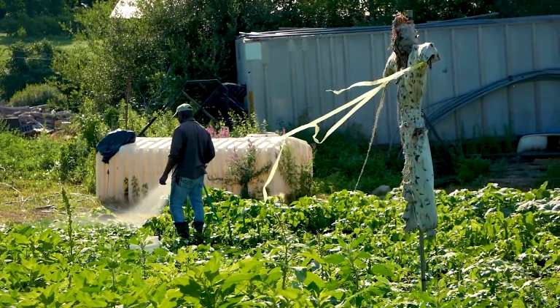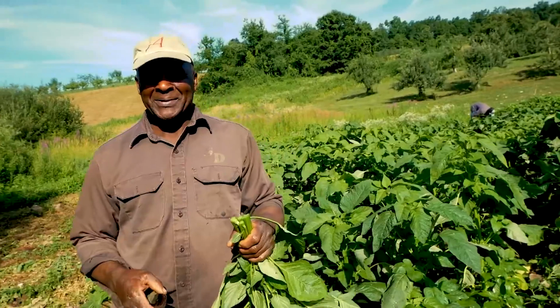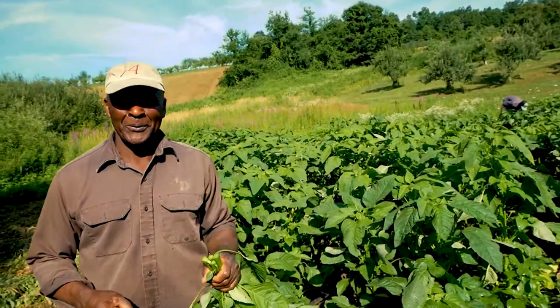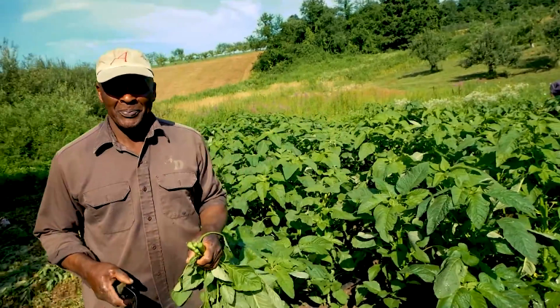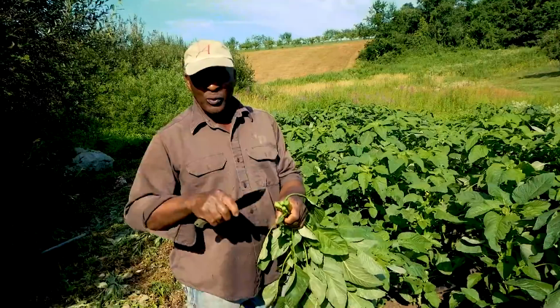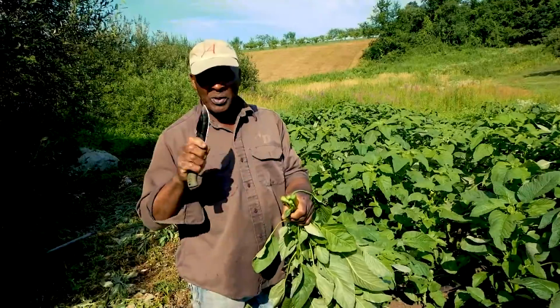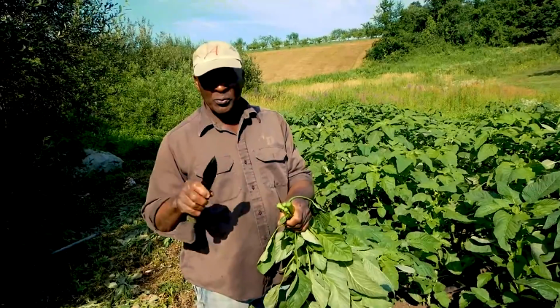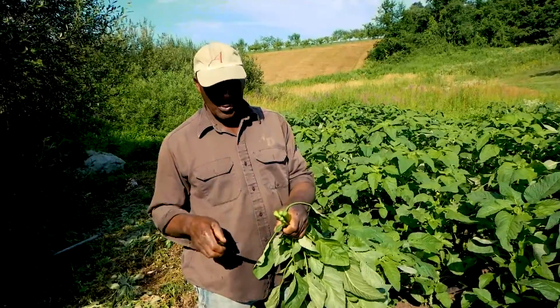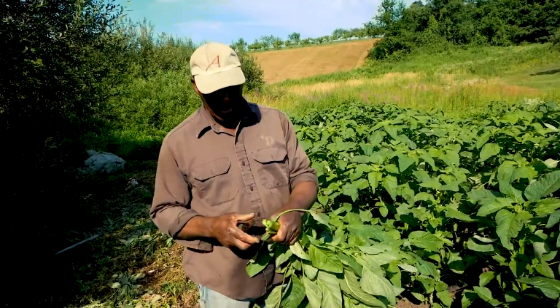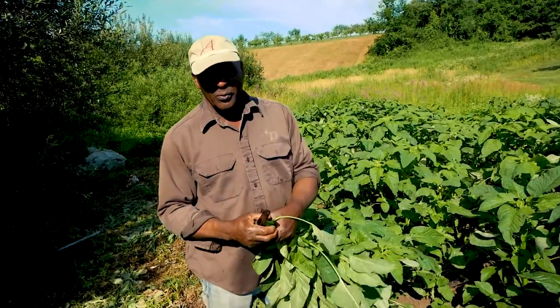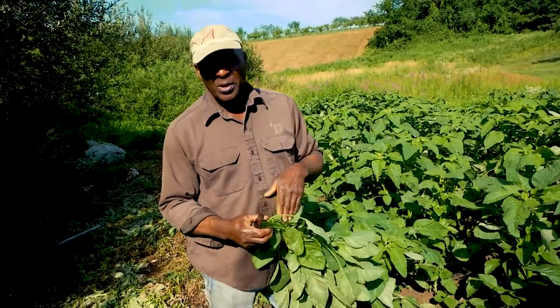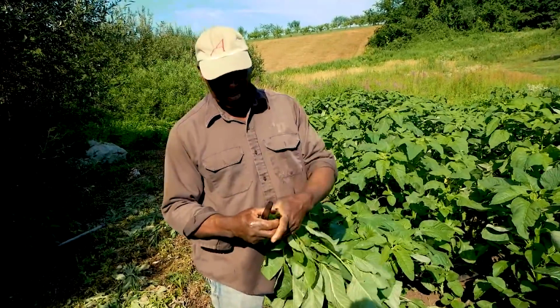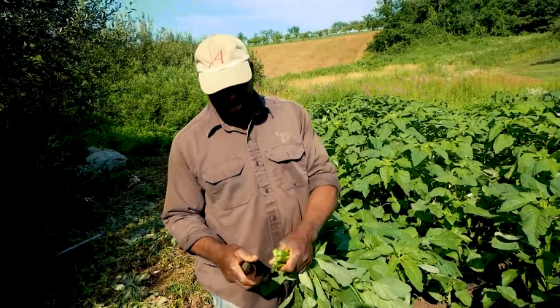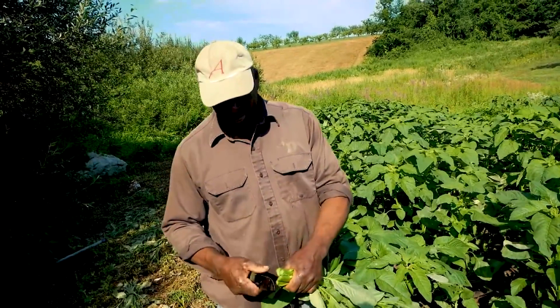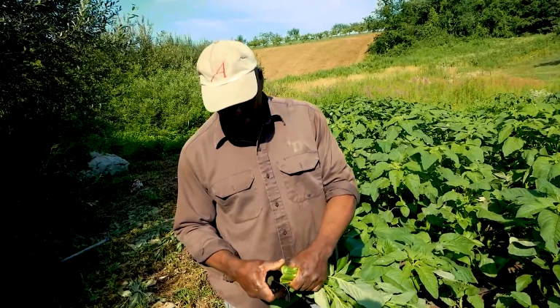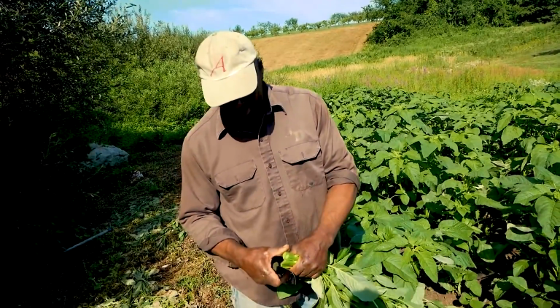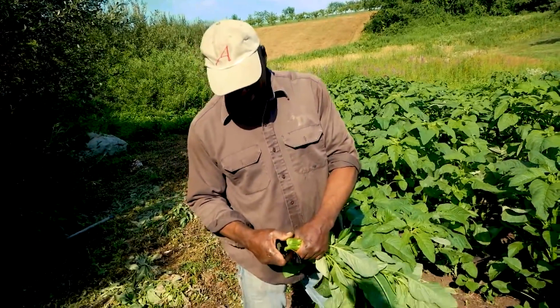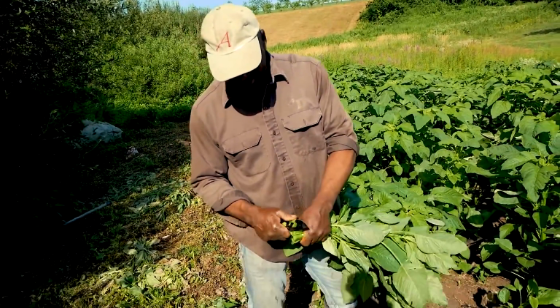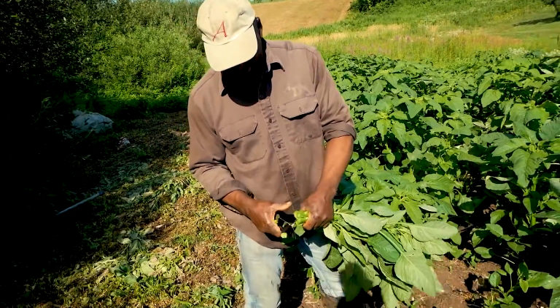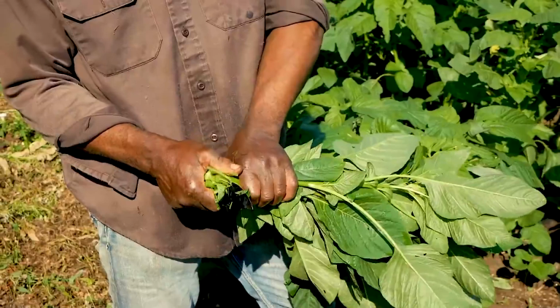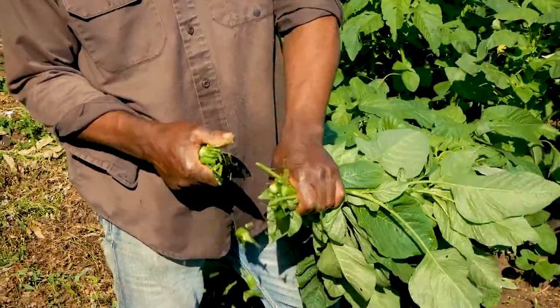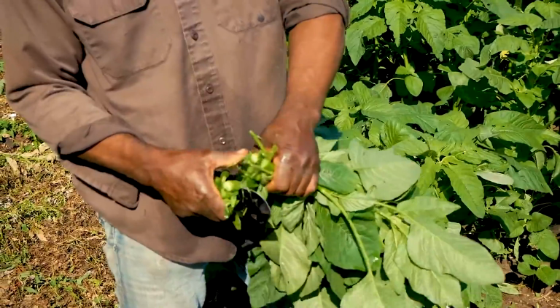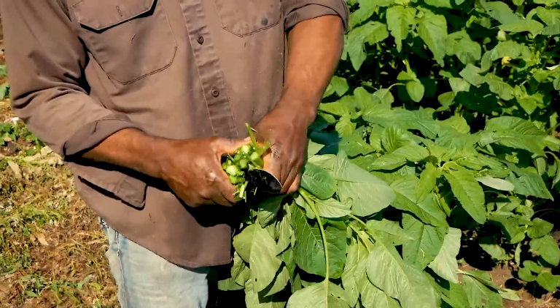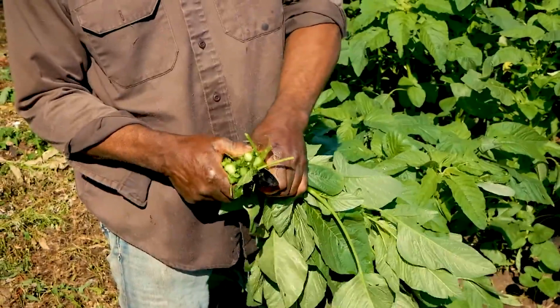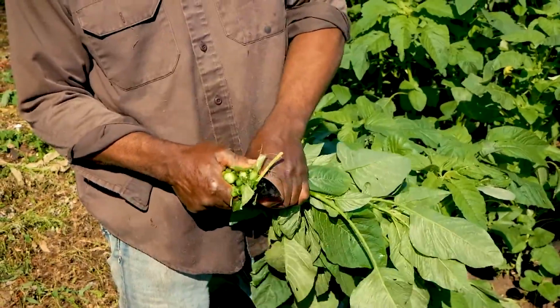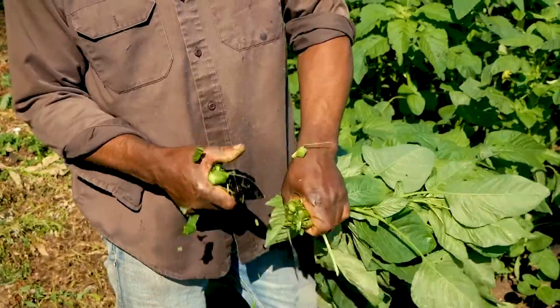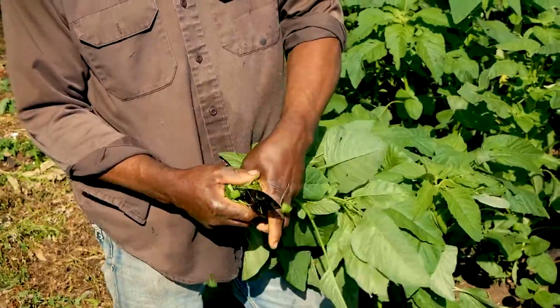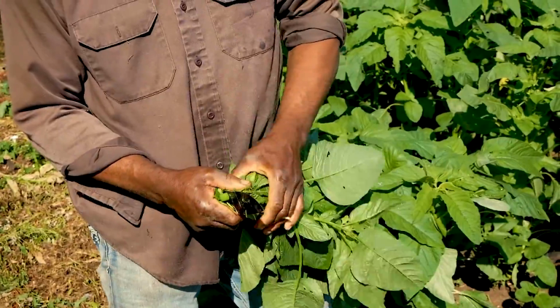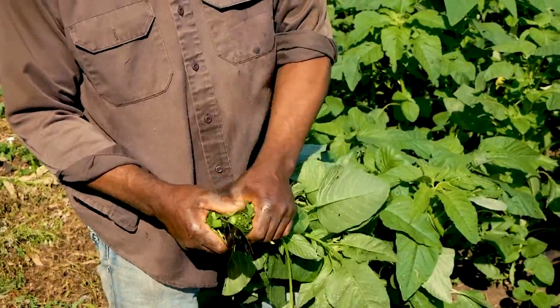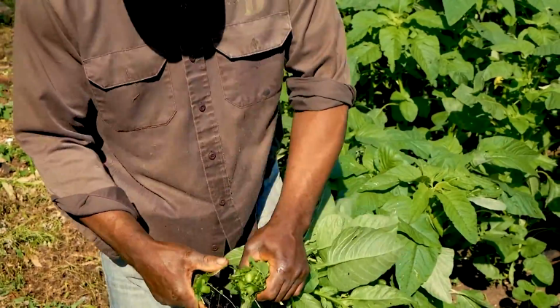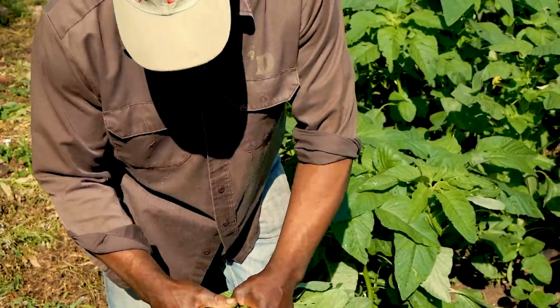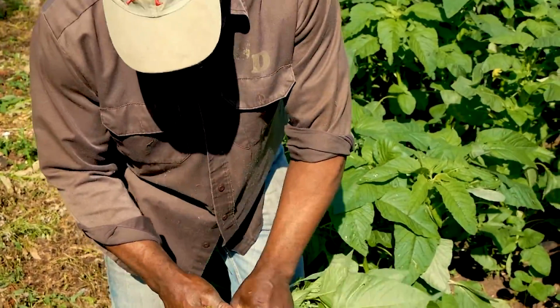So what we do, we cut it up like this. Put it in the pot.